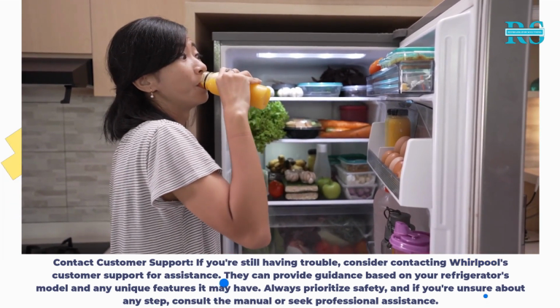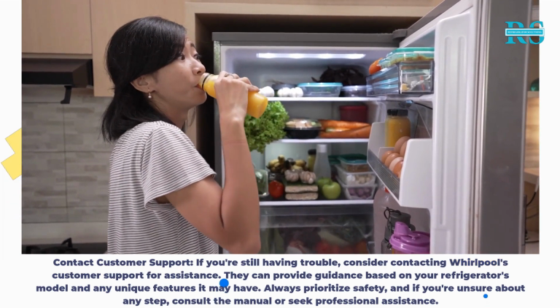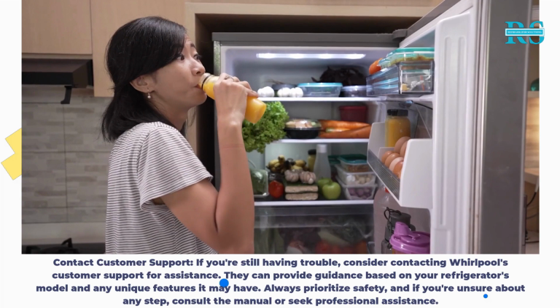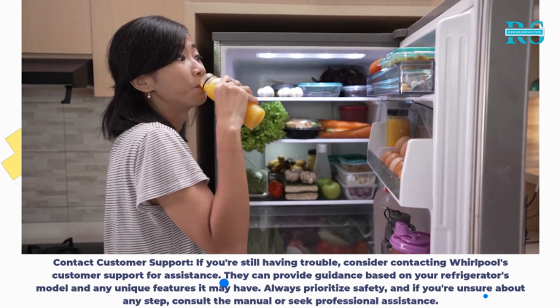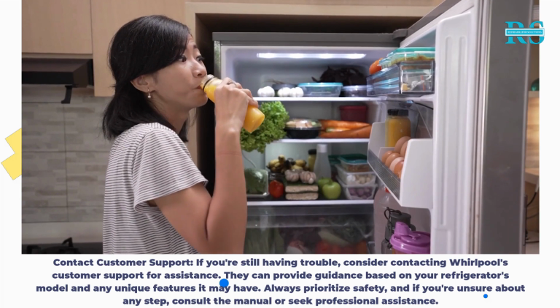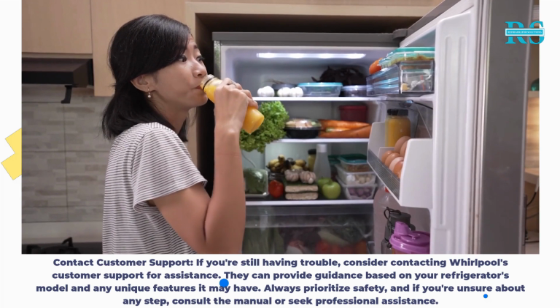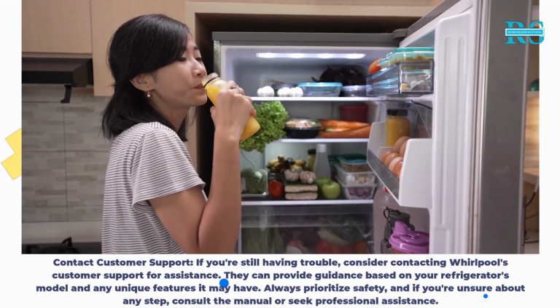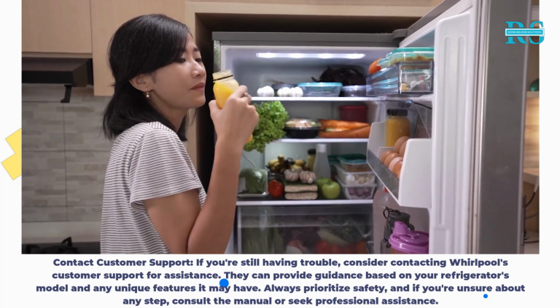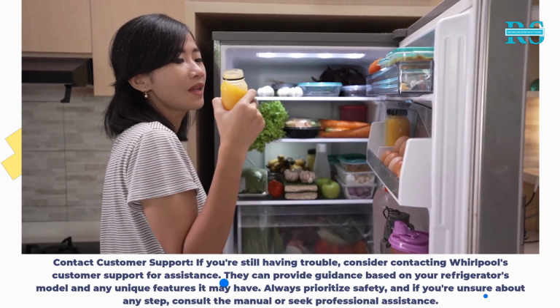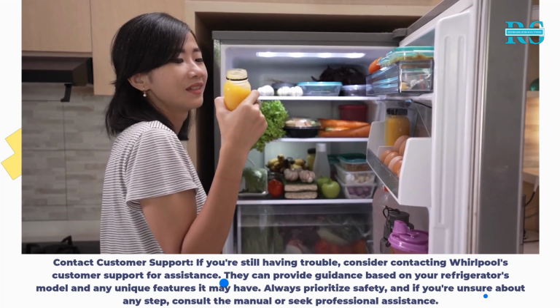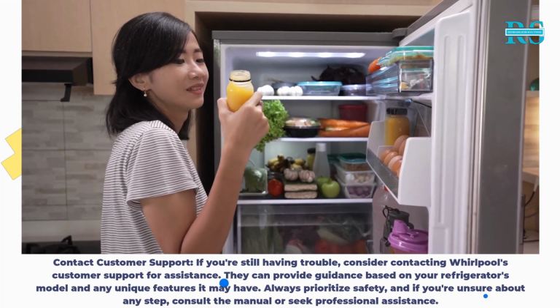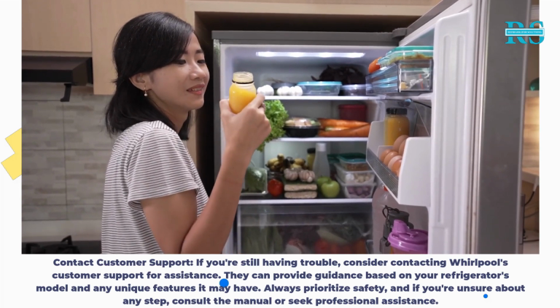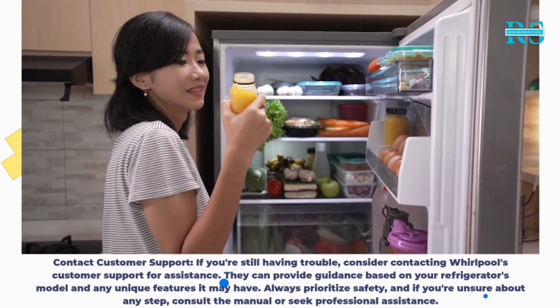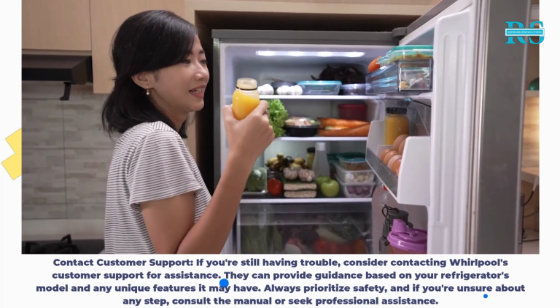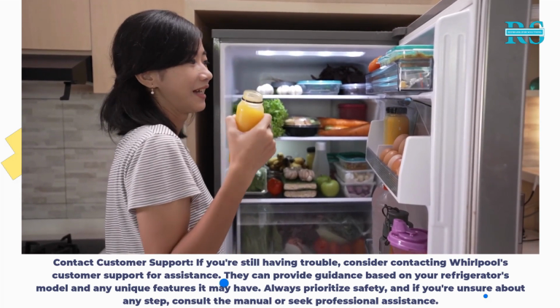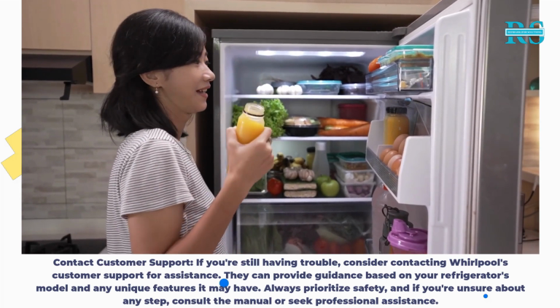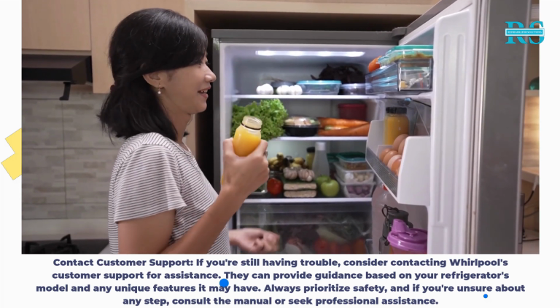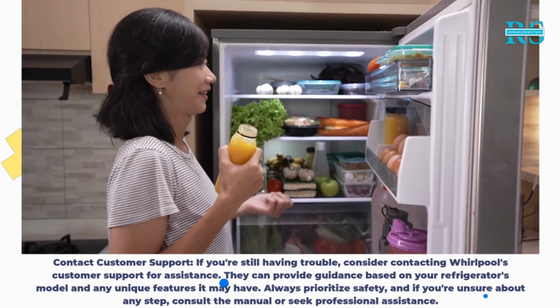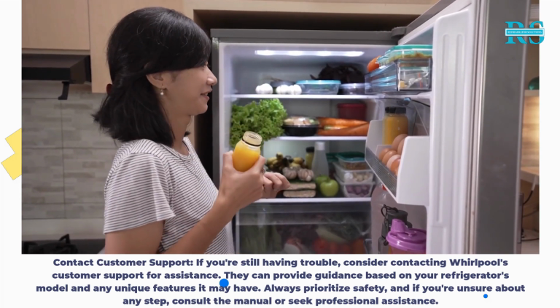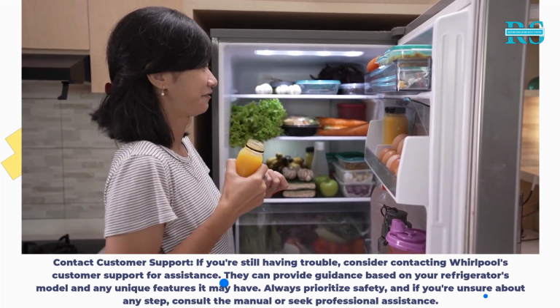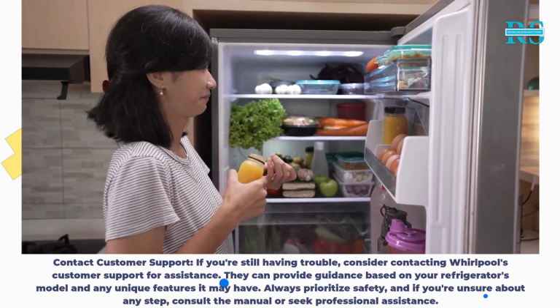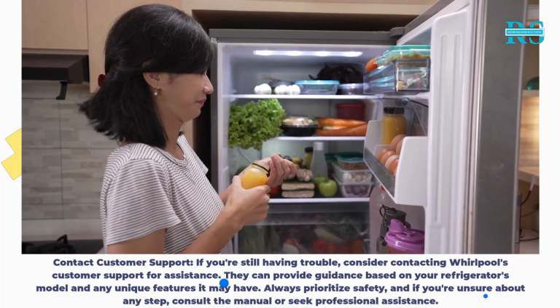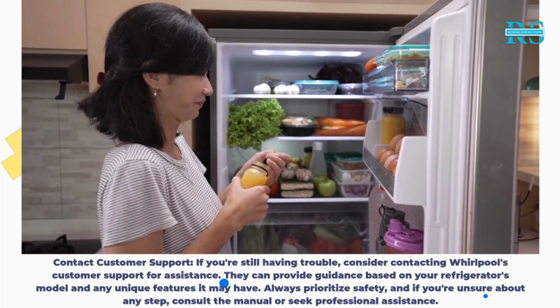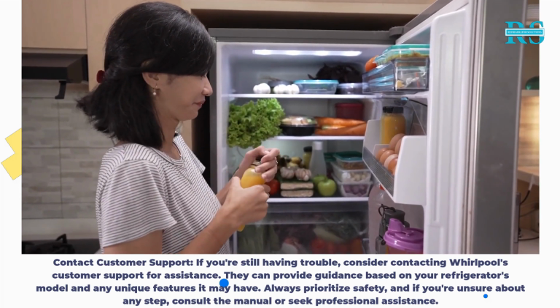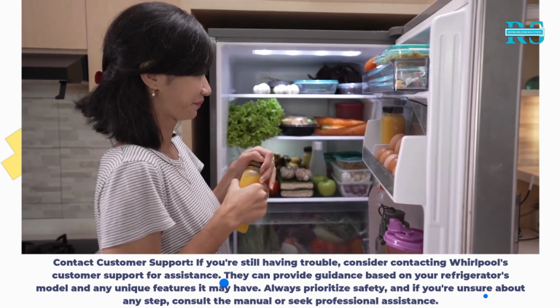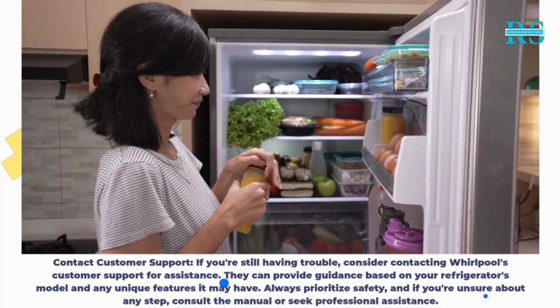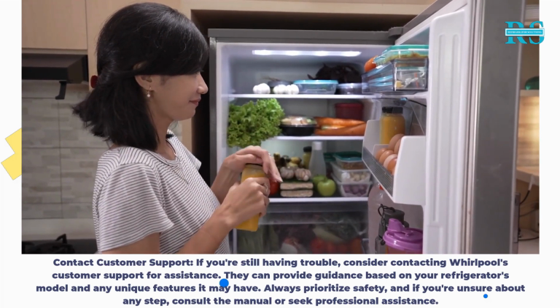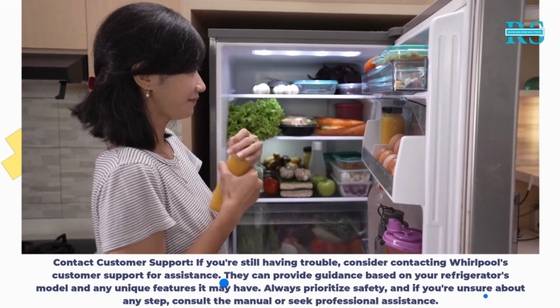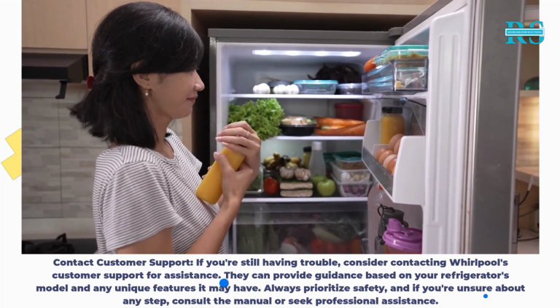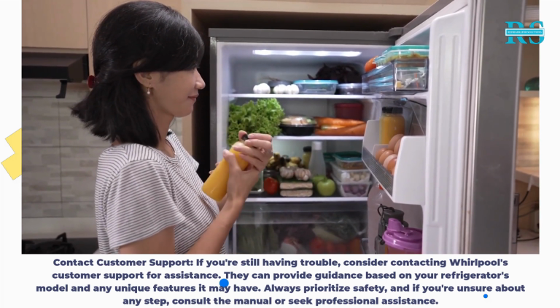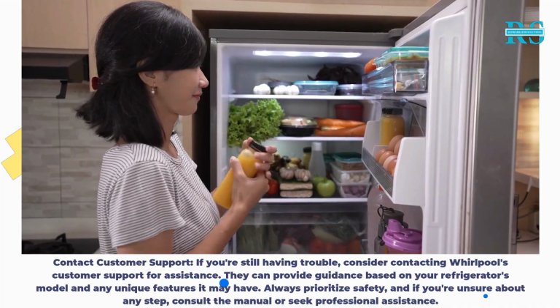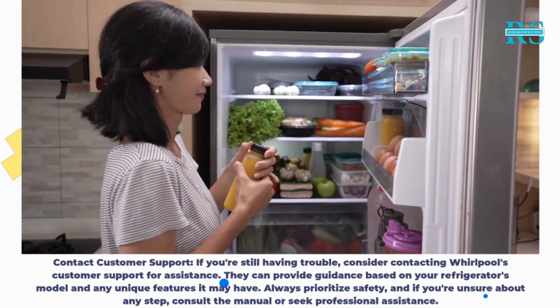Always prioritize safety, and if you're unsure about any step, consult the manual or seek professional assistance.